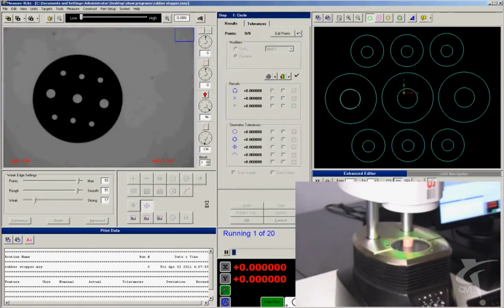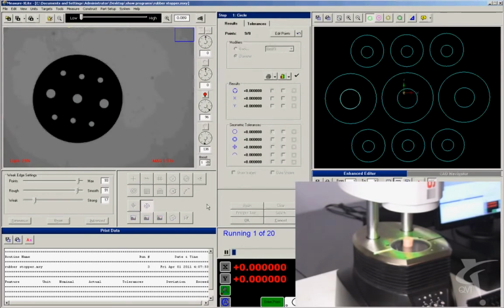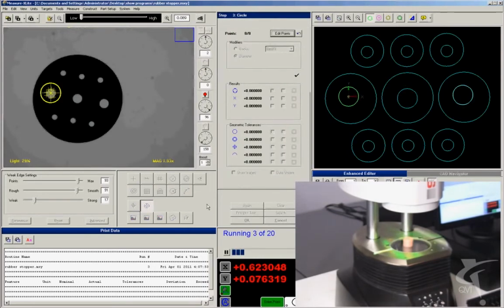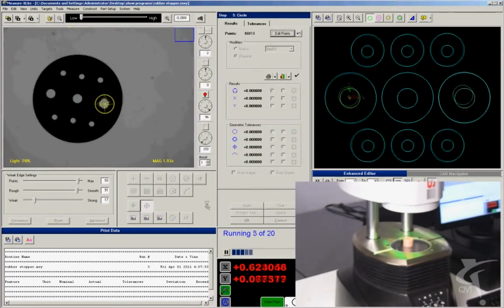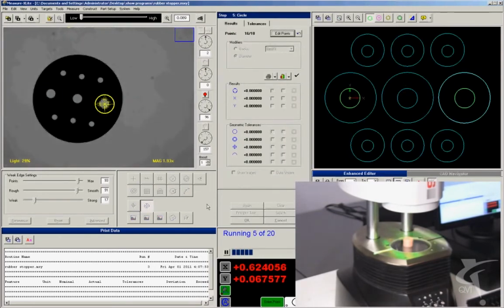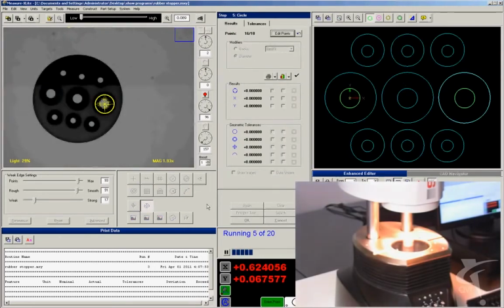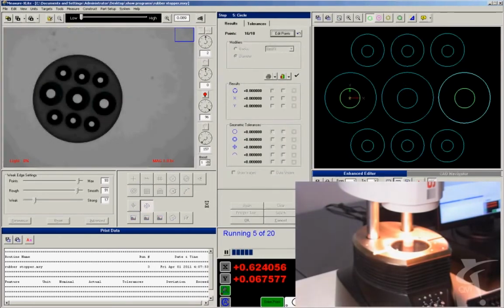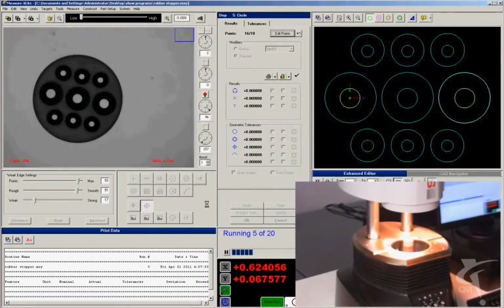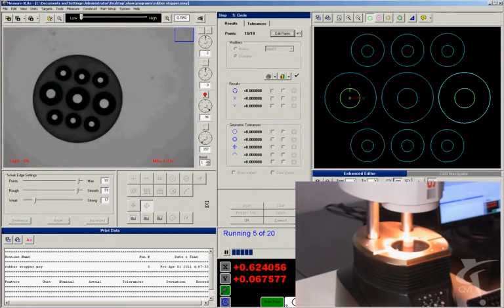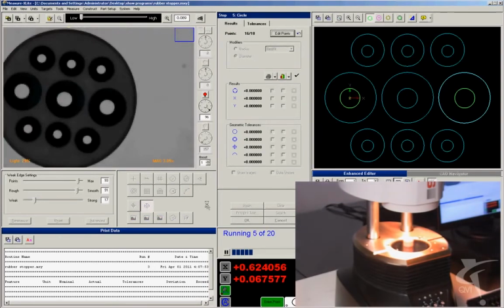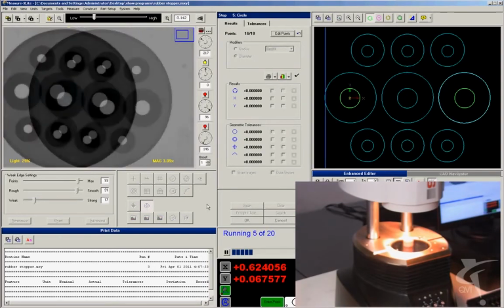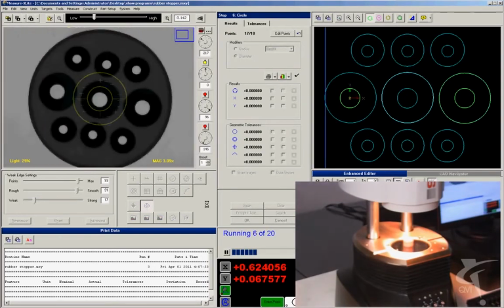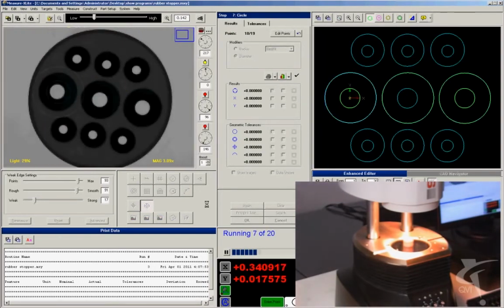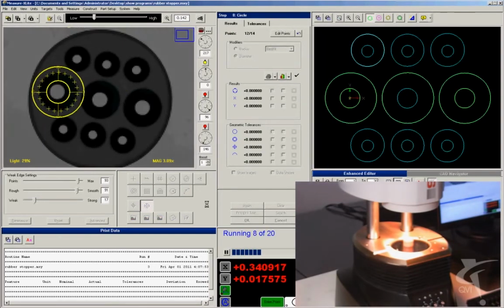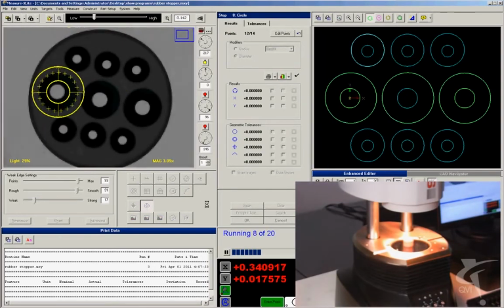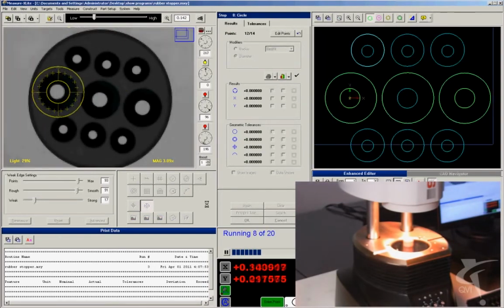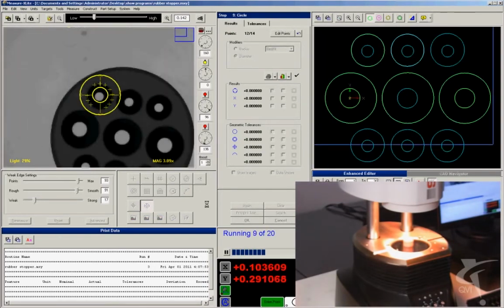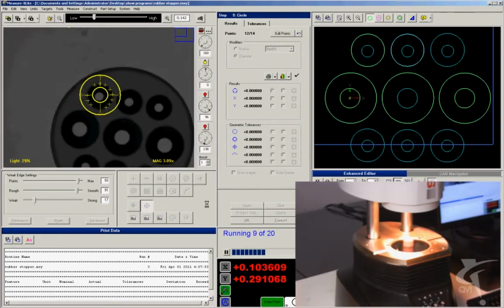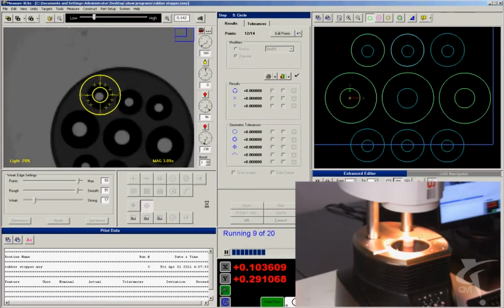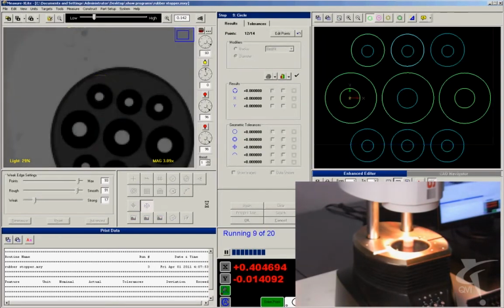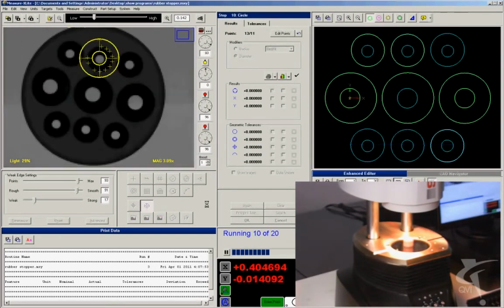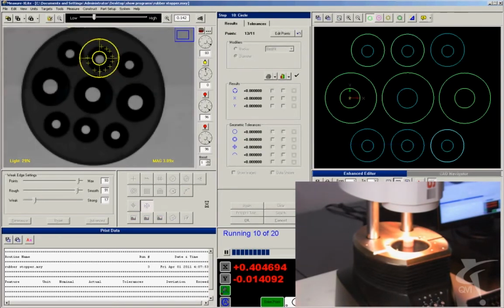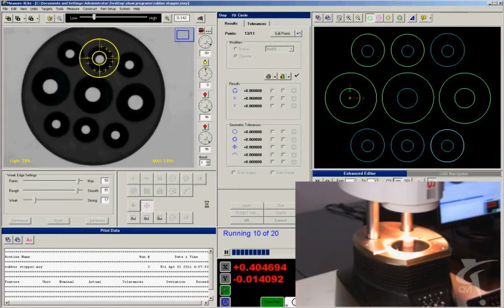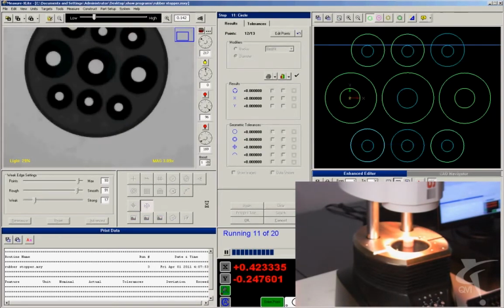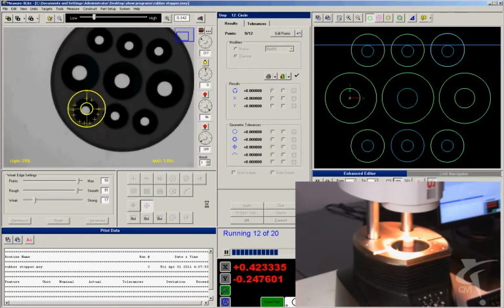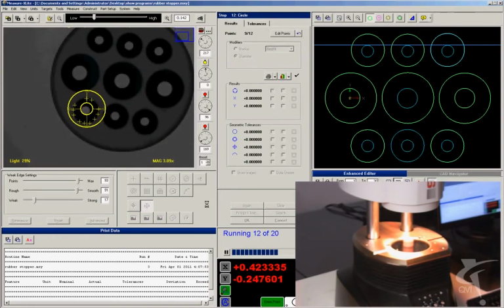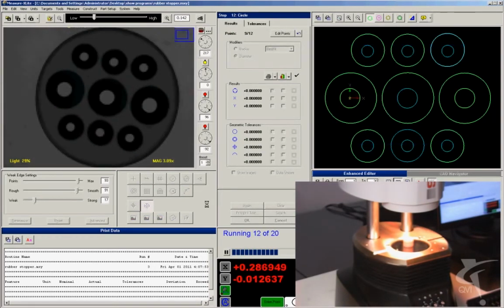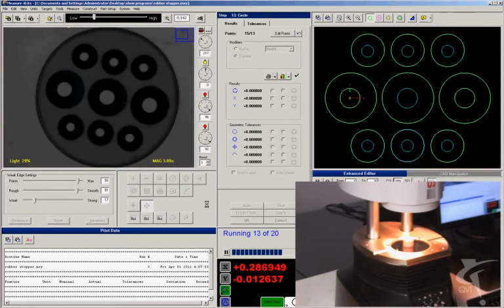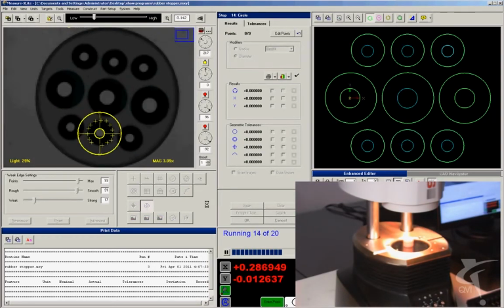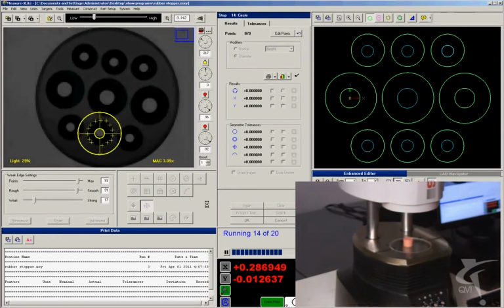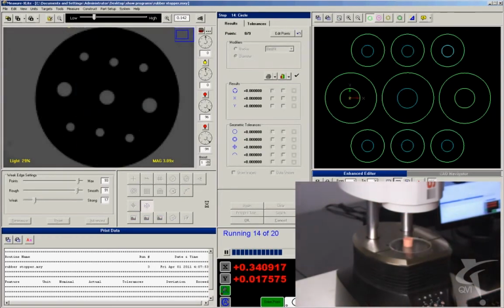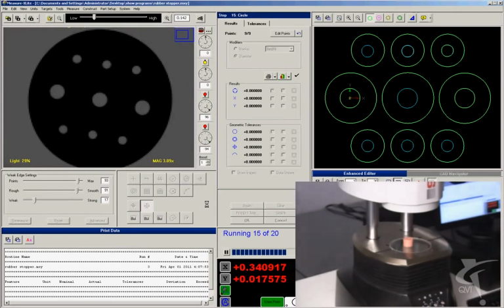Snap digital measuring machine from QVI — destined to become the most productive machine in your shop.